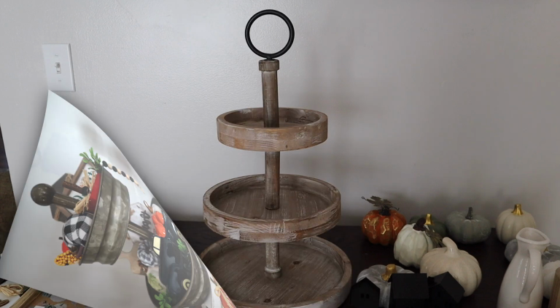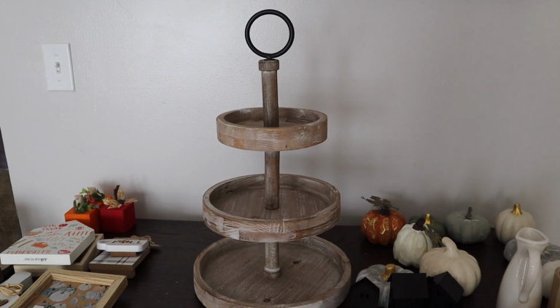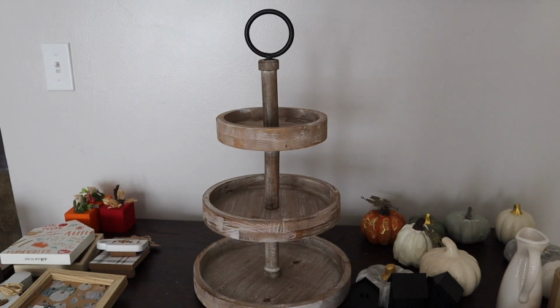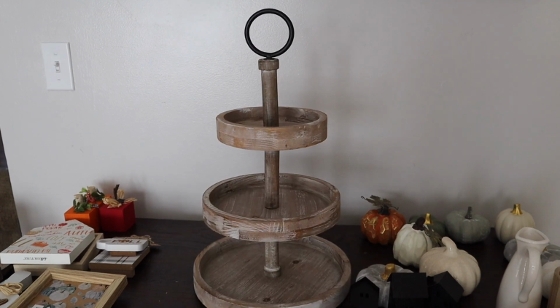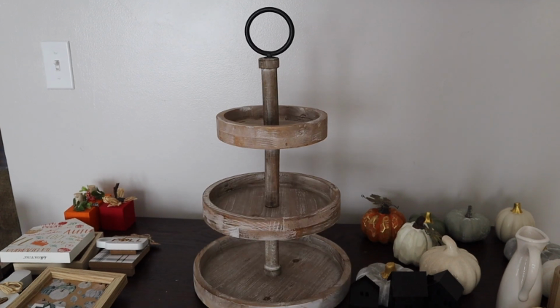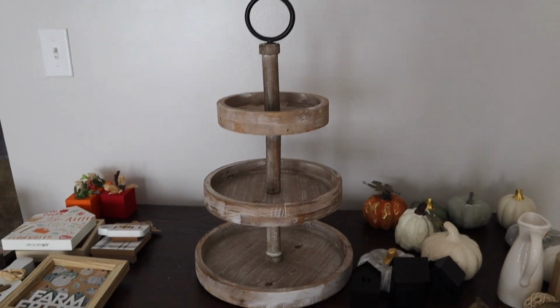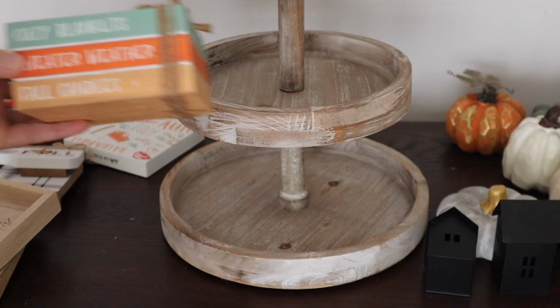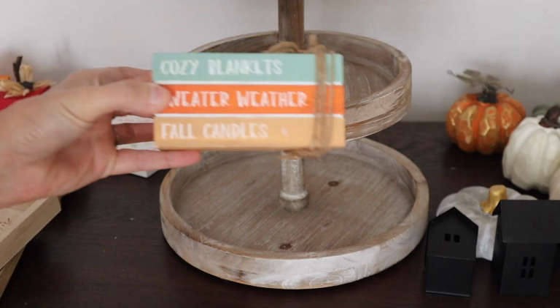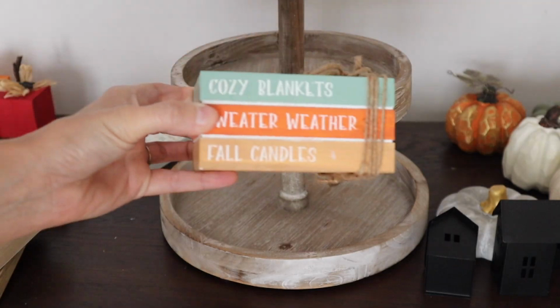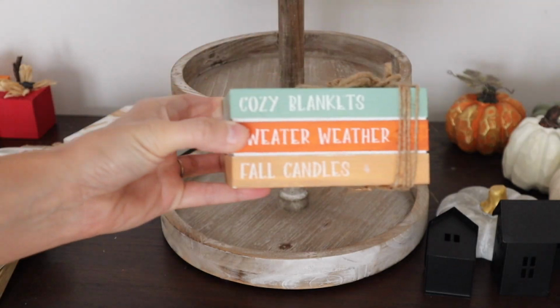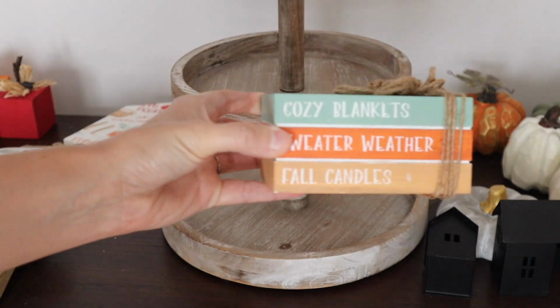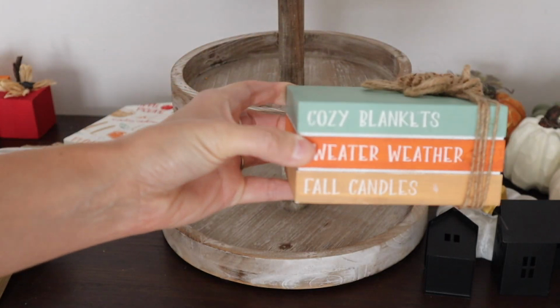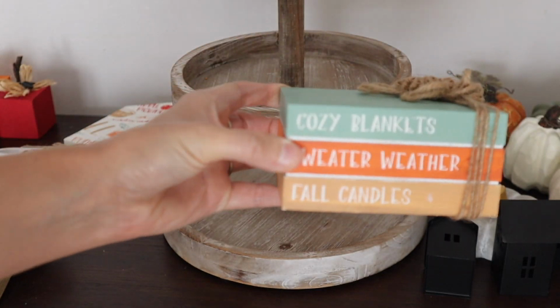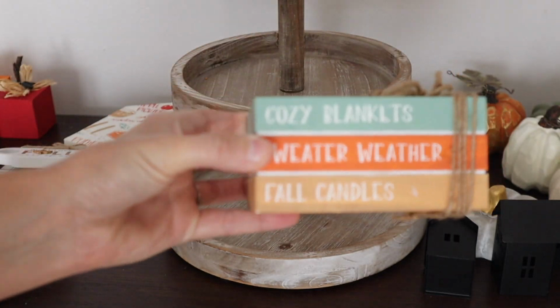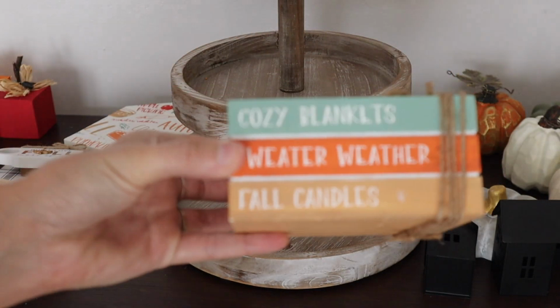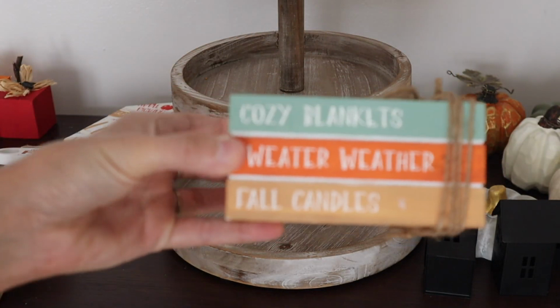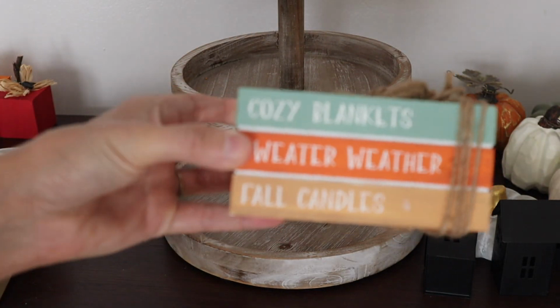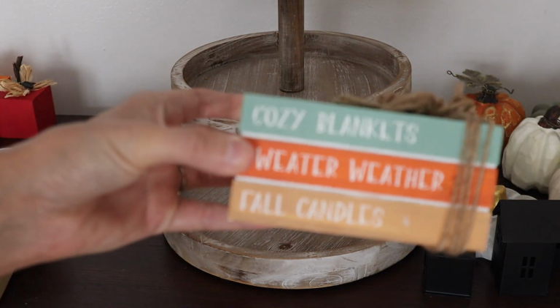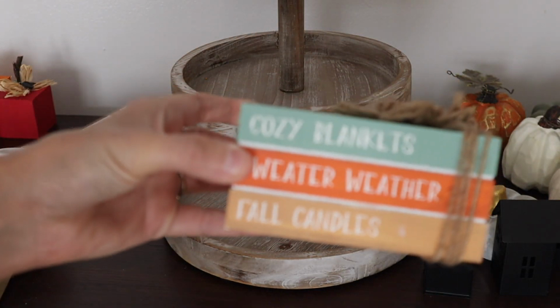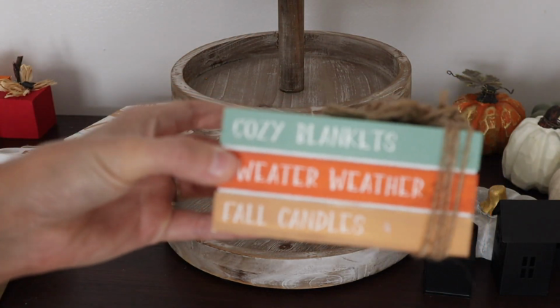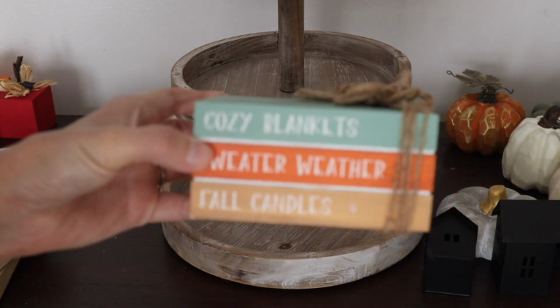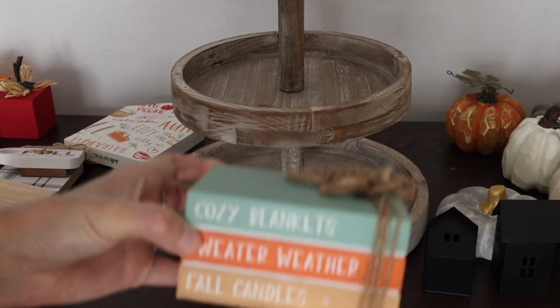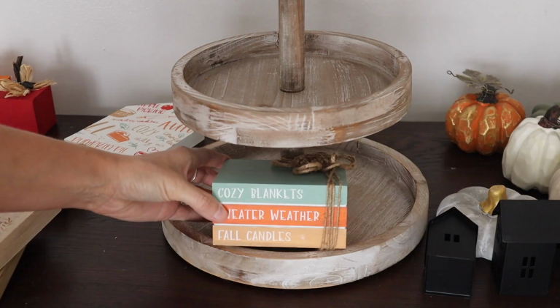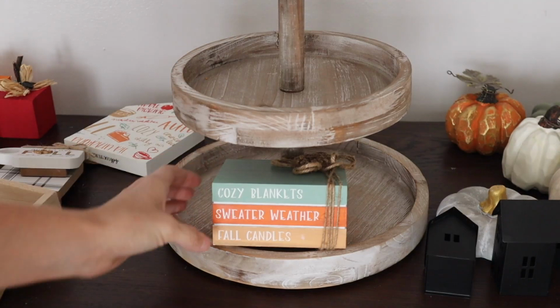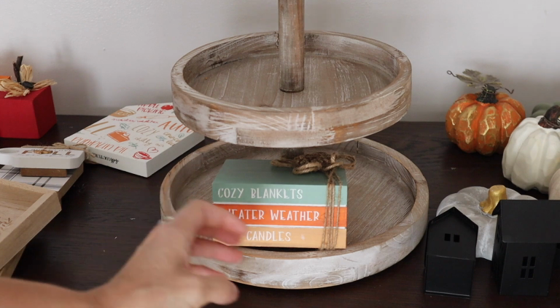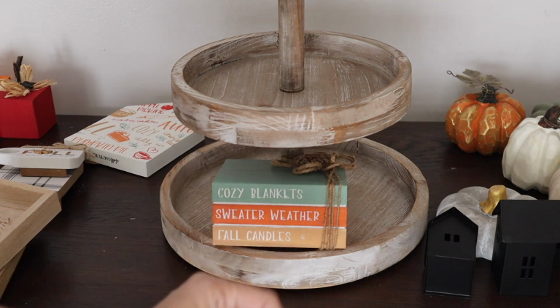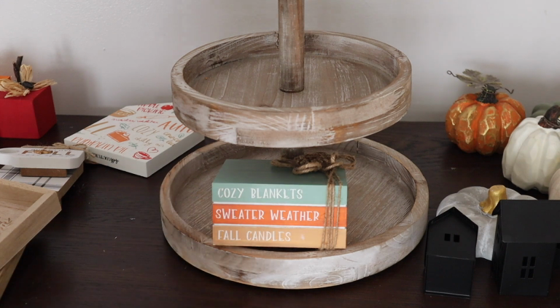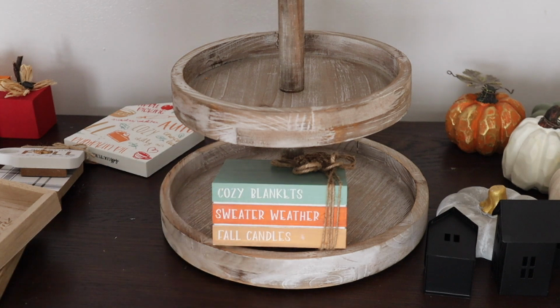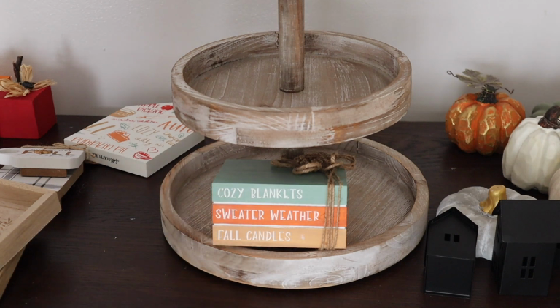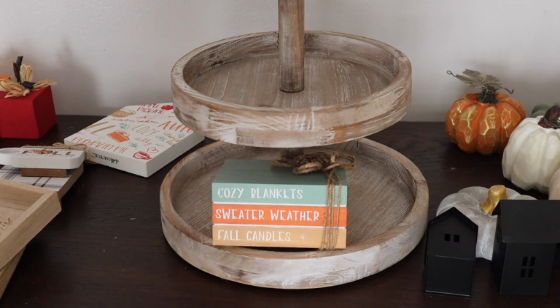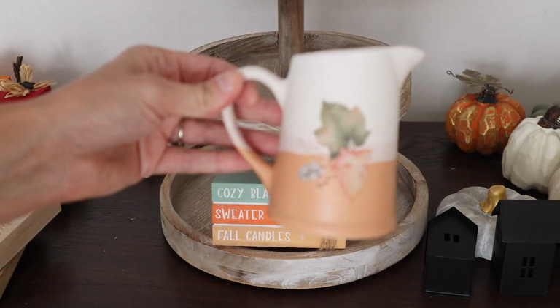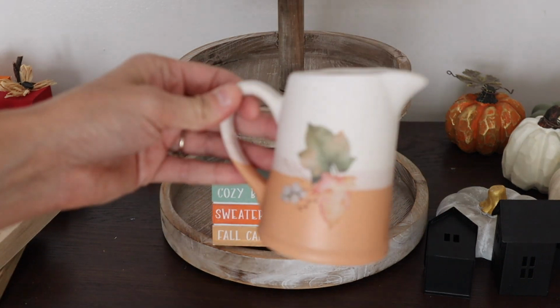This tier tray I actually picked up at a yard sale this past spring or summer and it was three dollars.